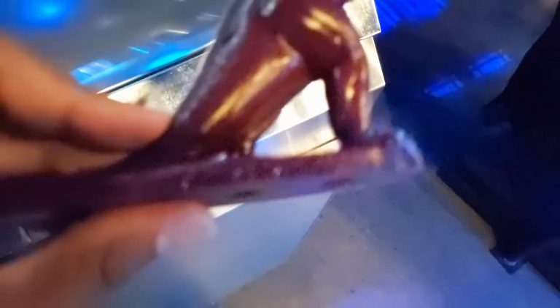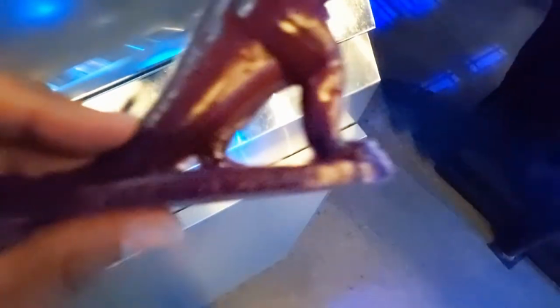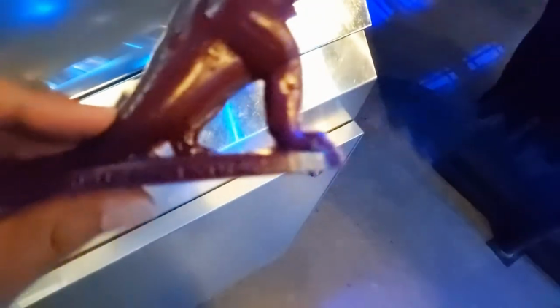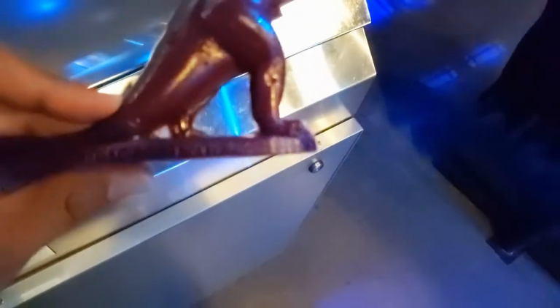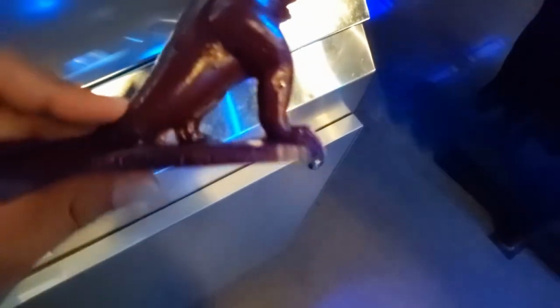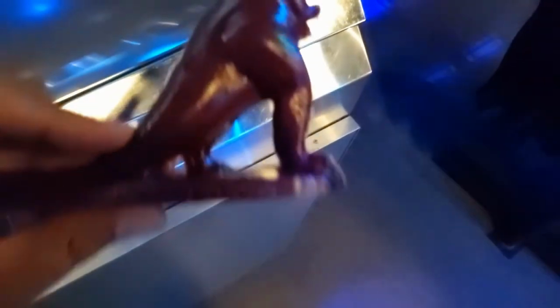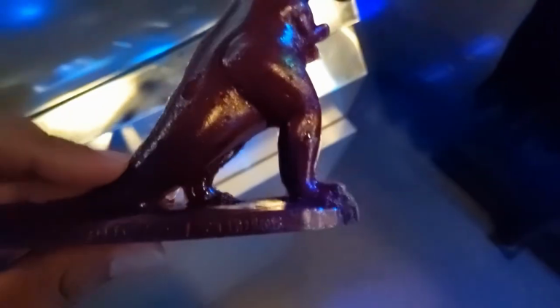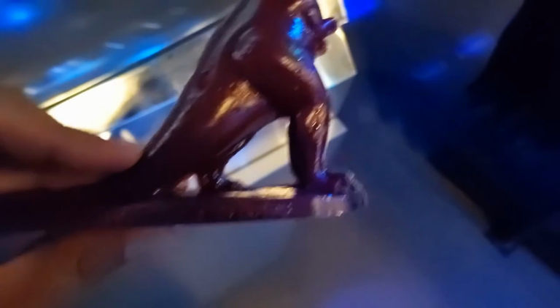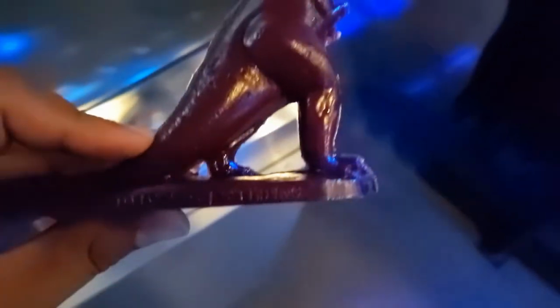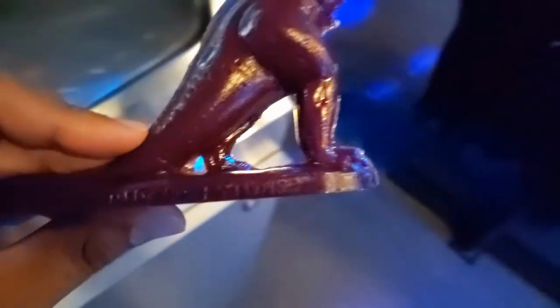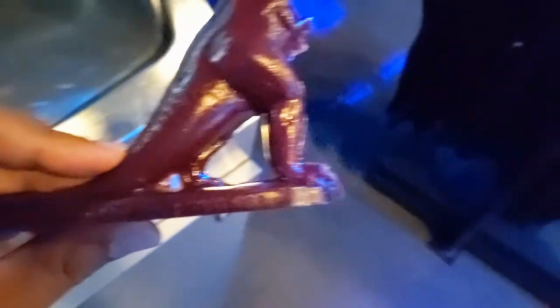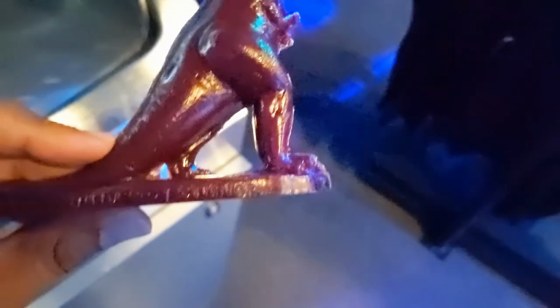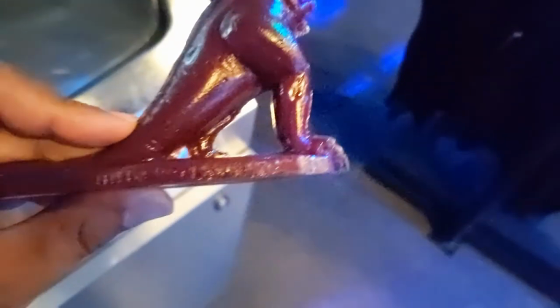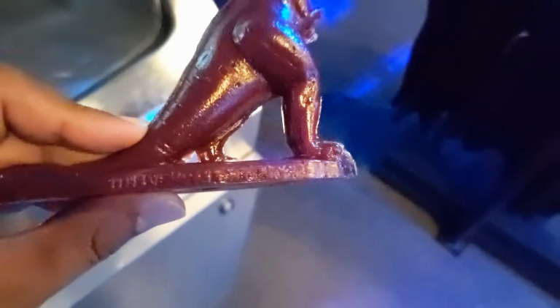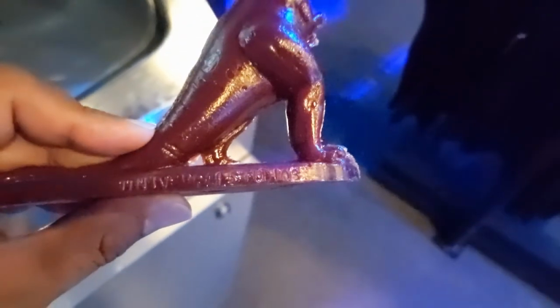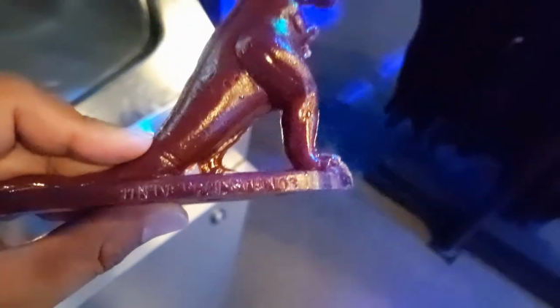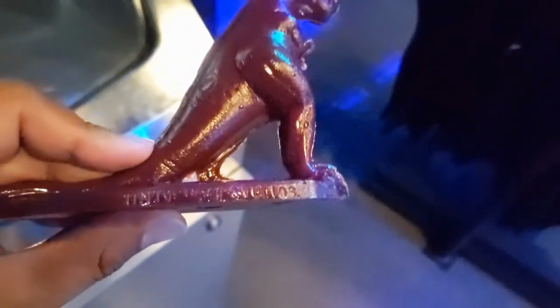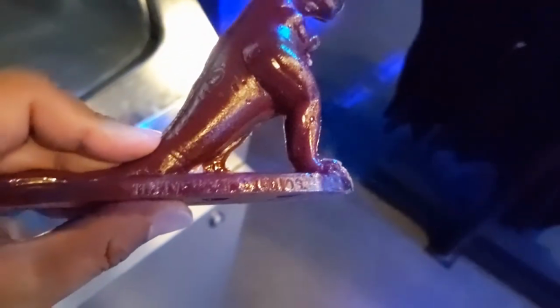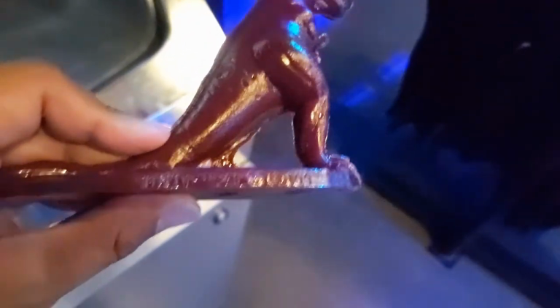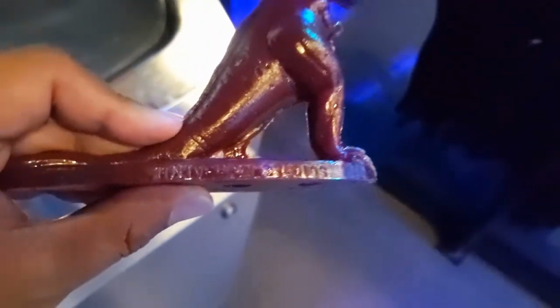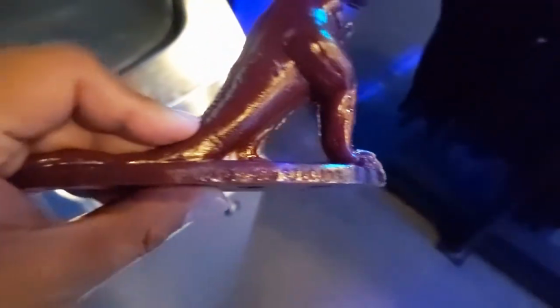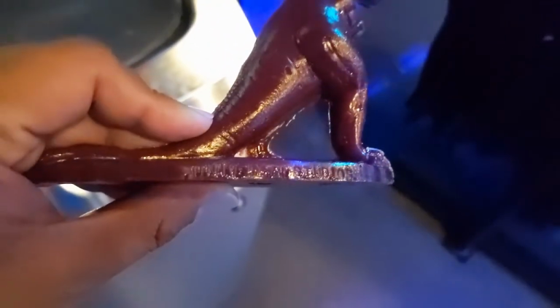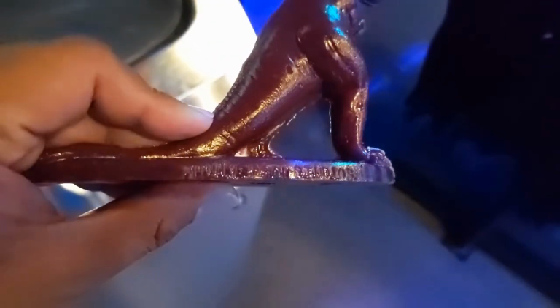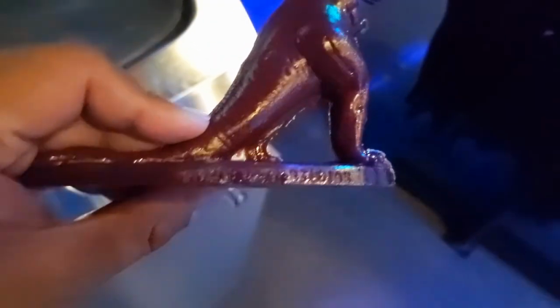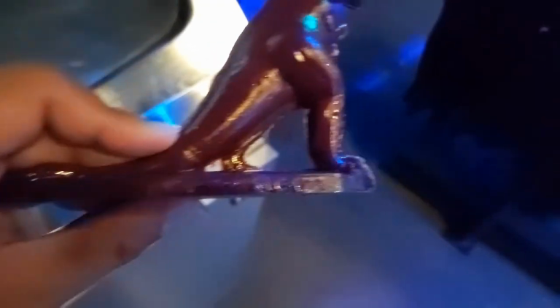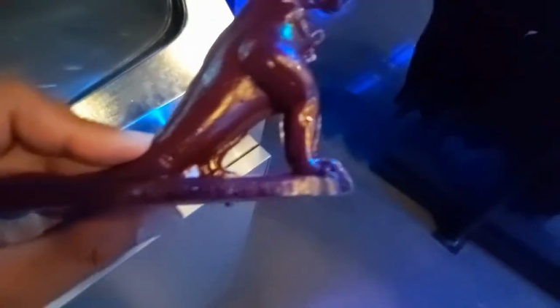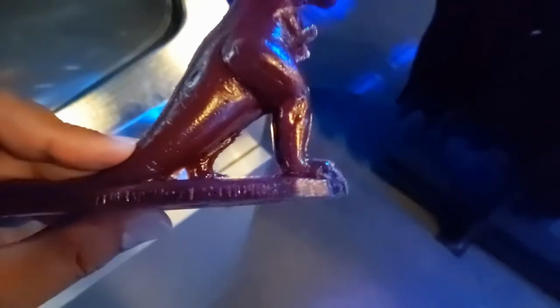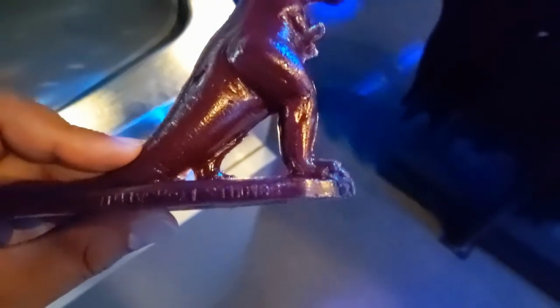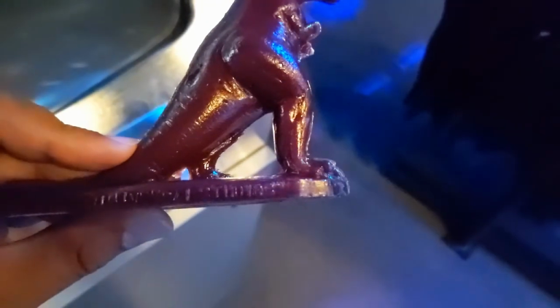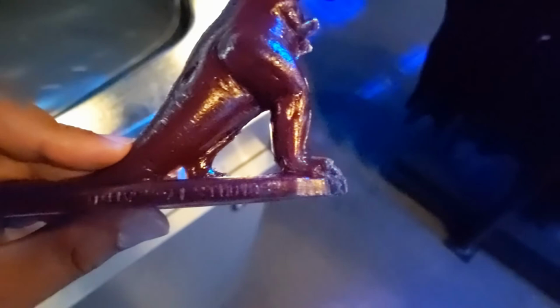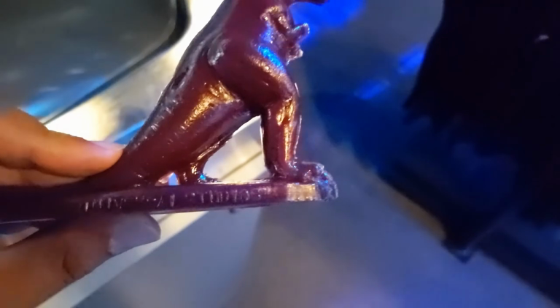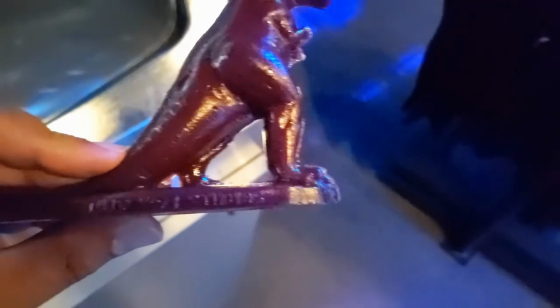On the side it says — let me see if we get that in focus — Universal Studios, right here on the edge.